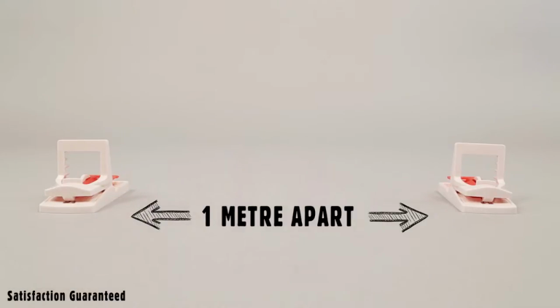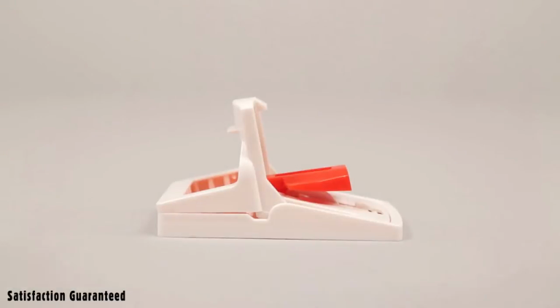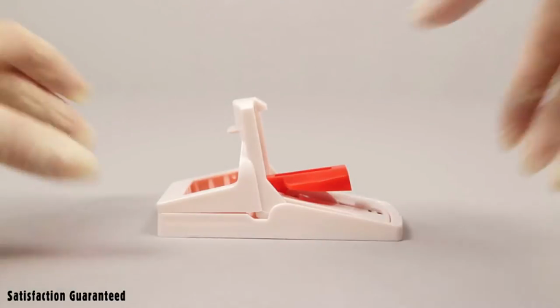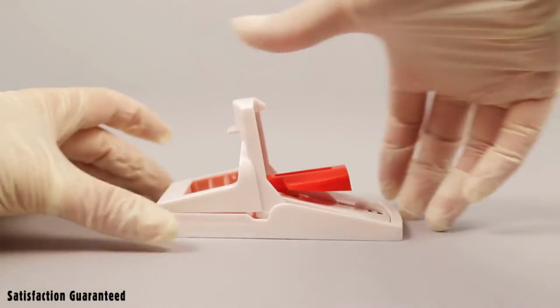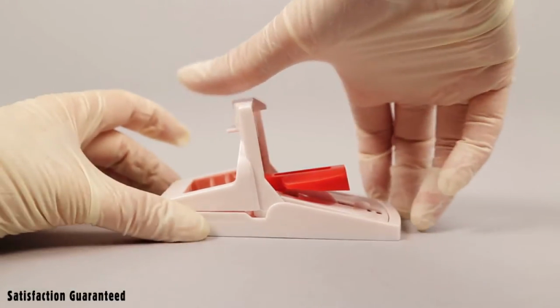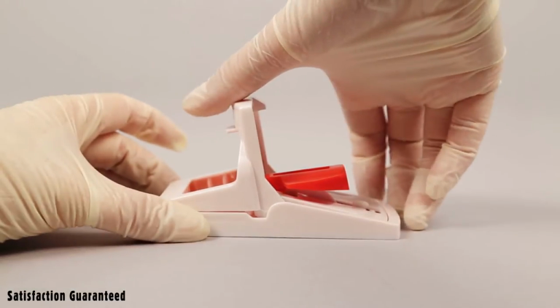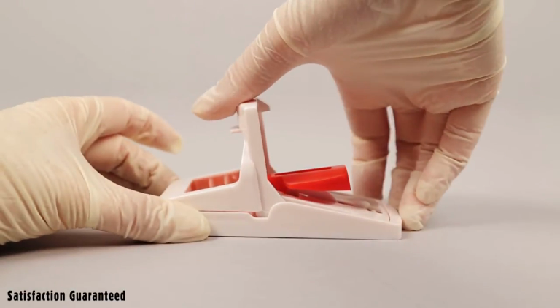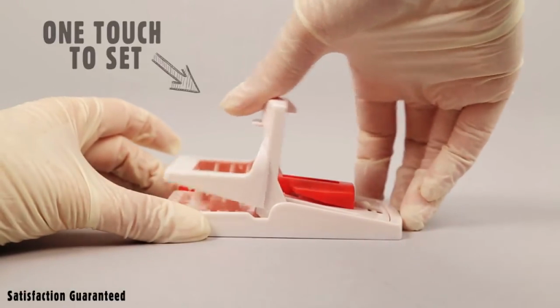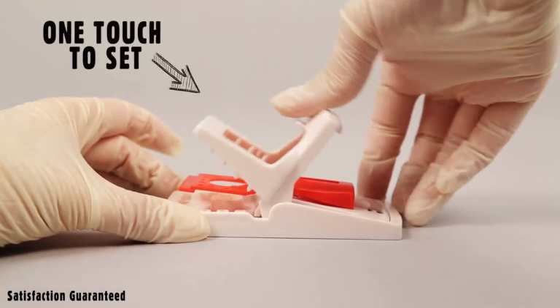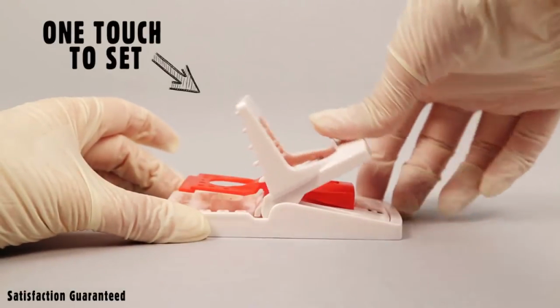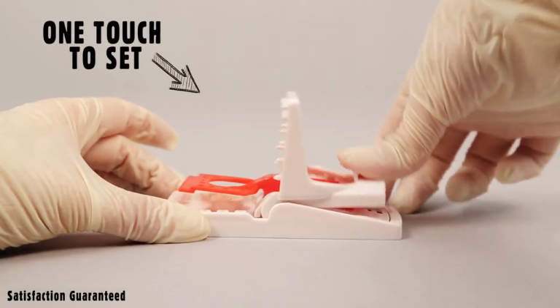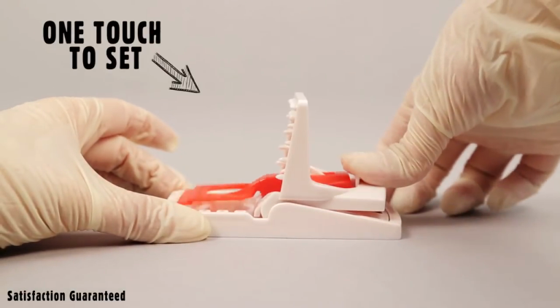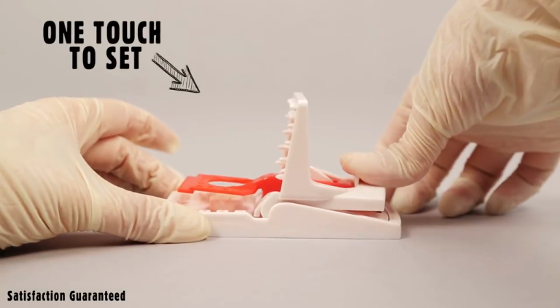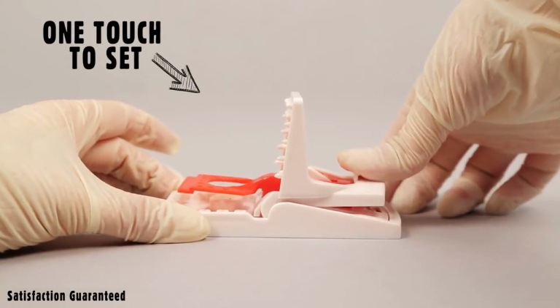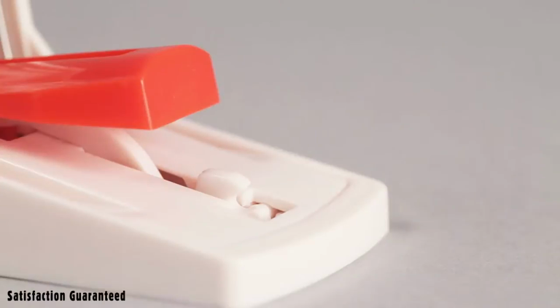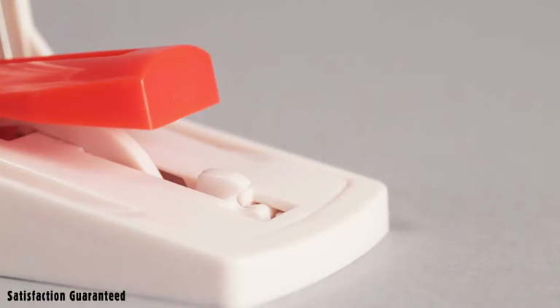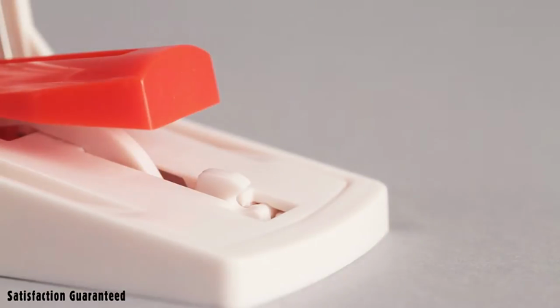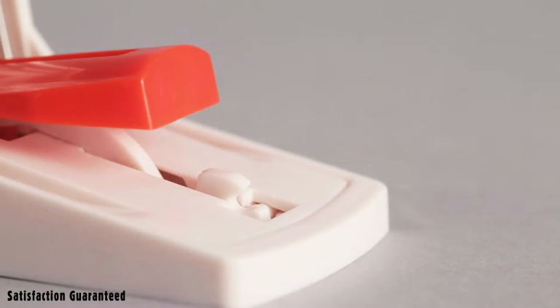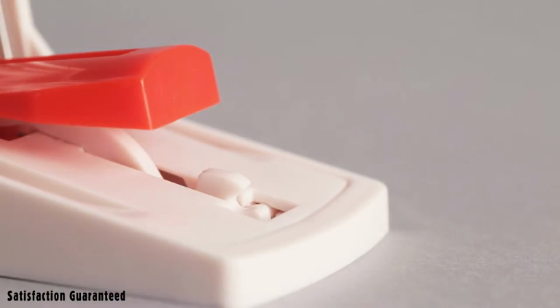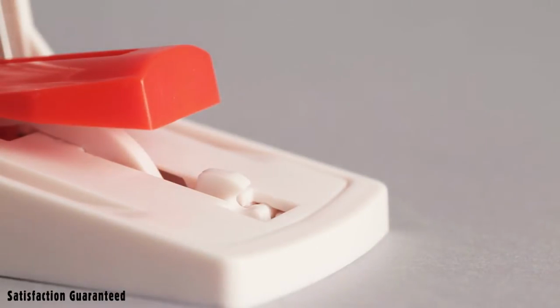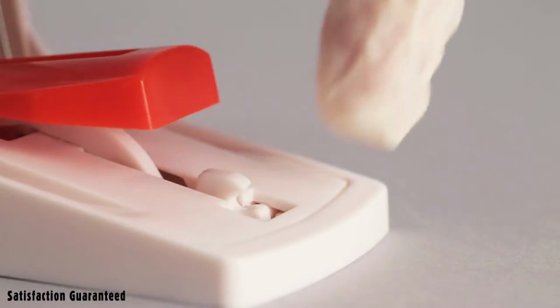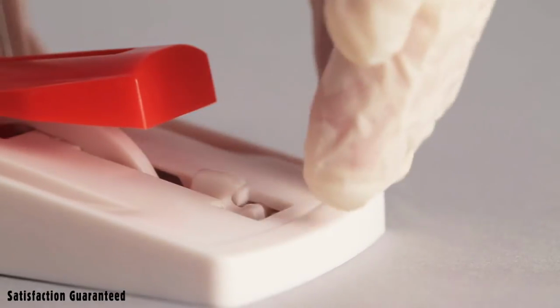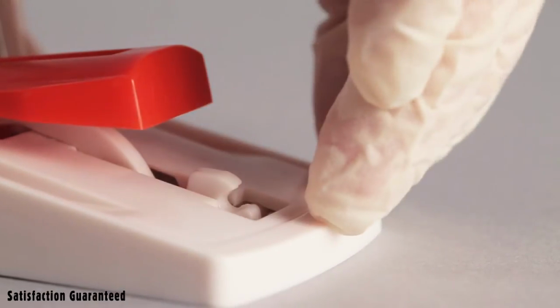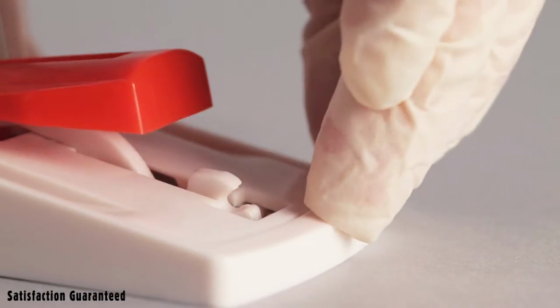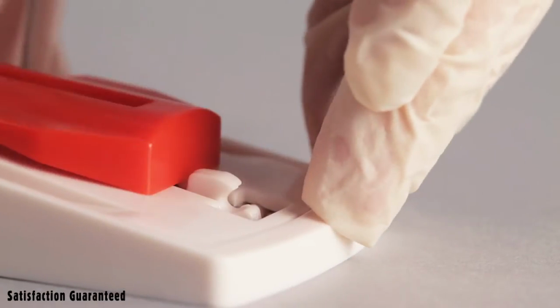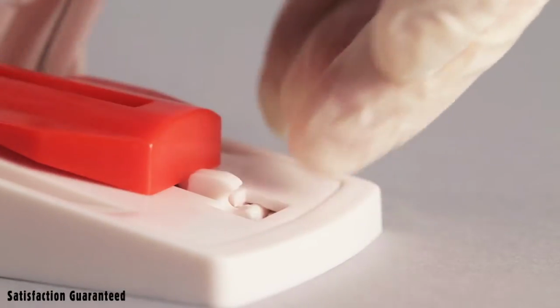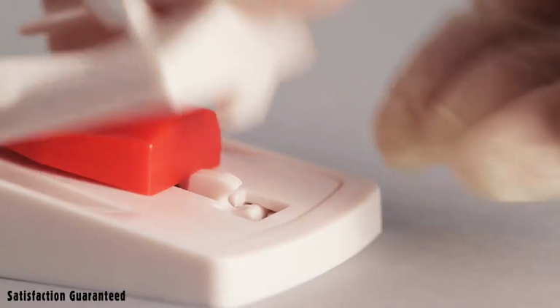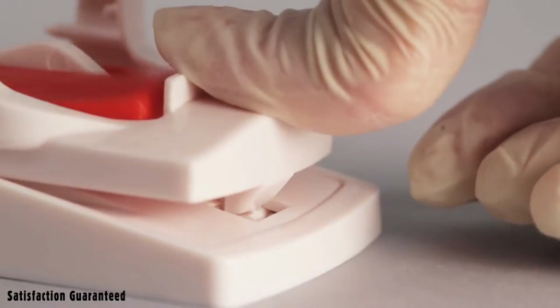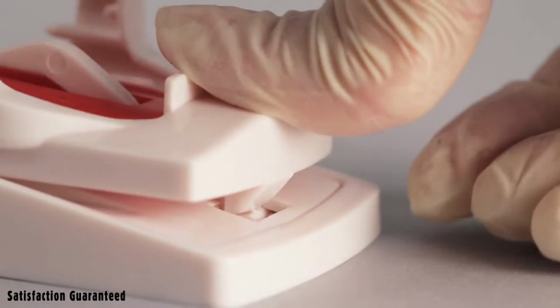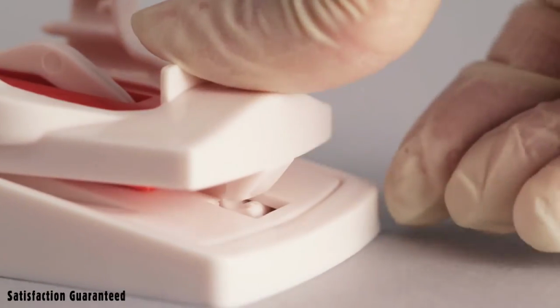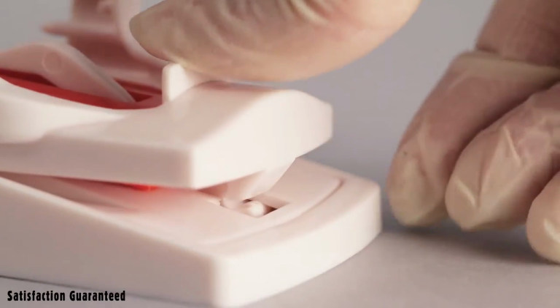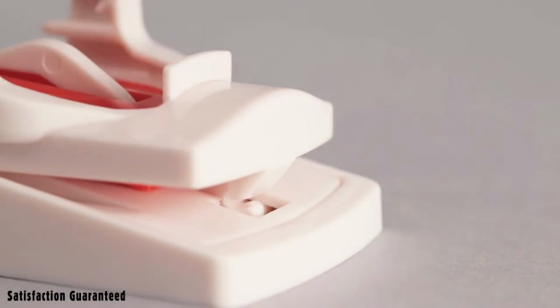The trap features a simple one-touch-to-set mechanism. Set by pulling down the bar until it securely clicks into place.